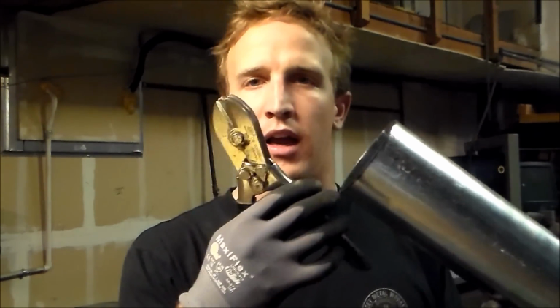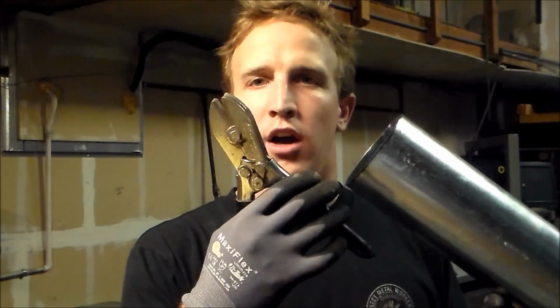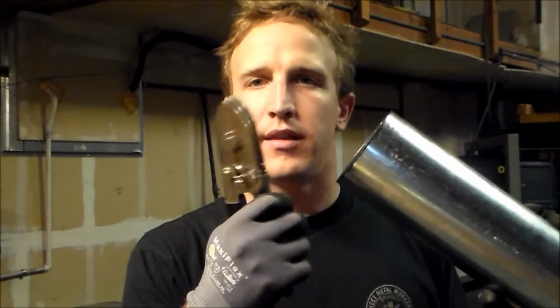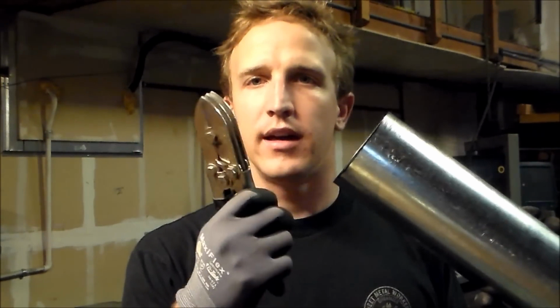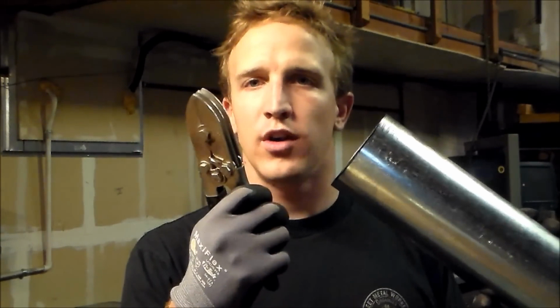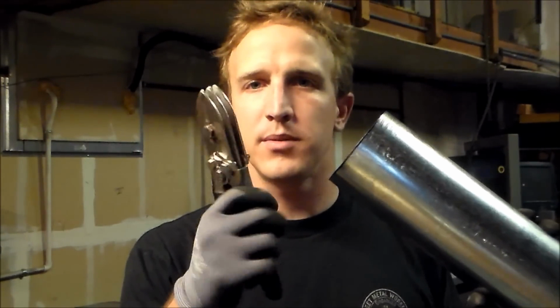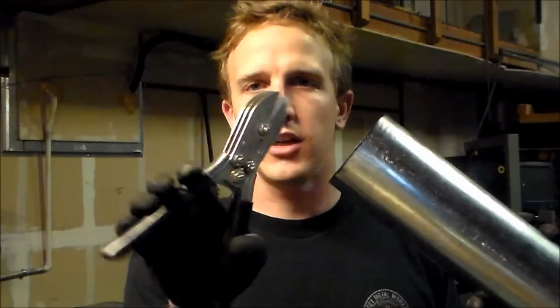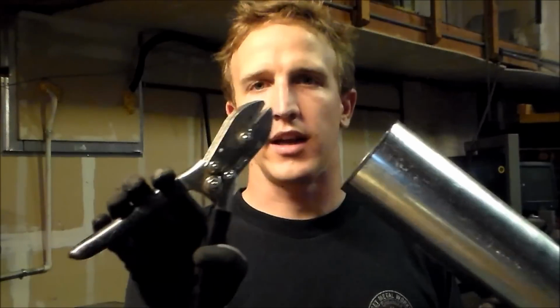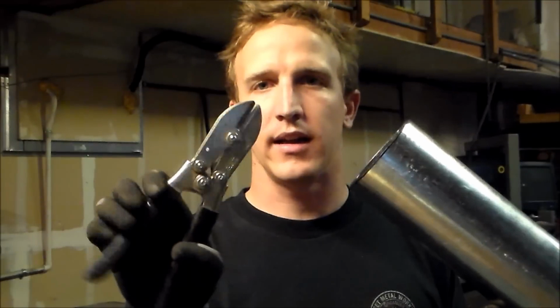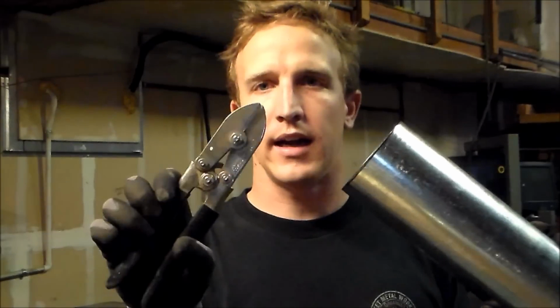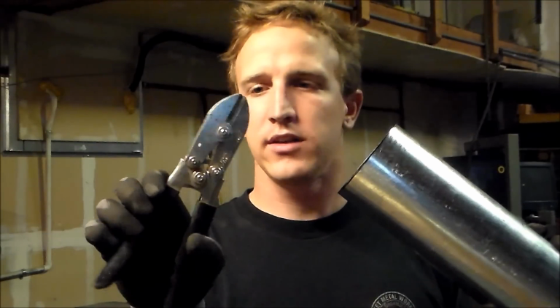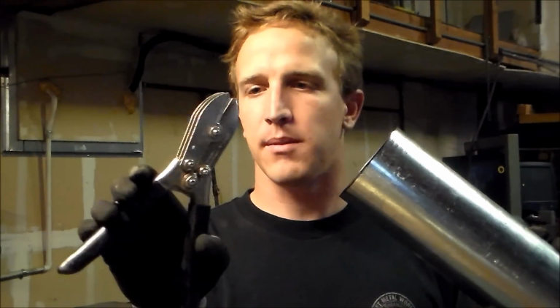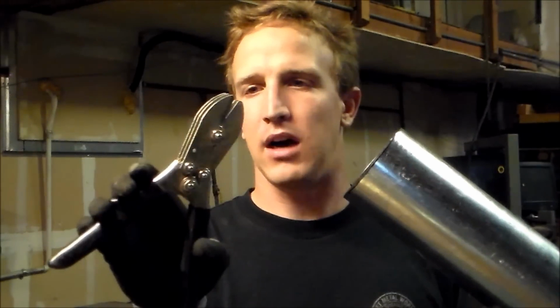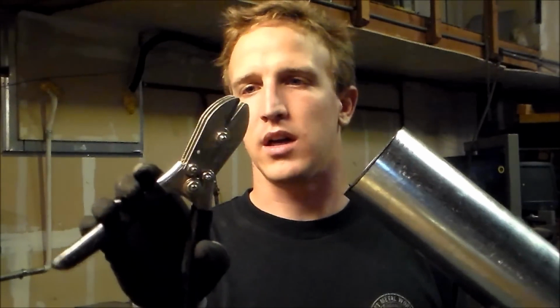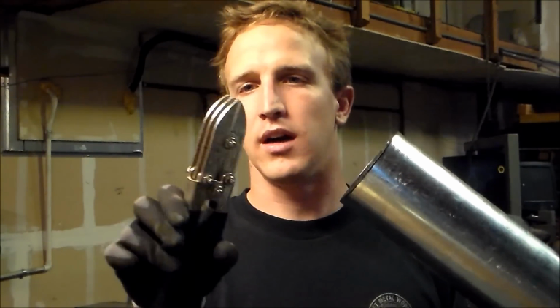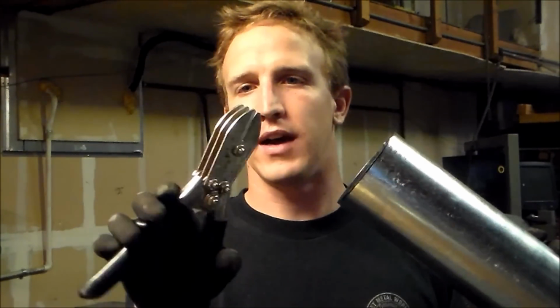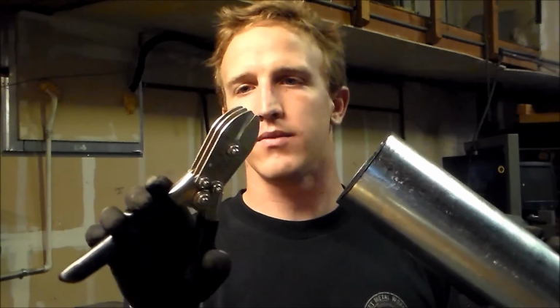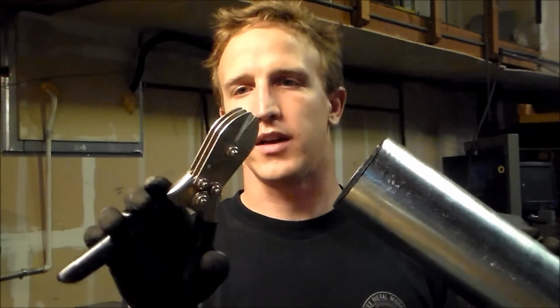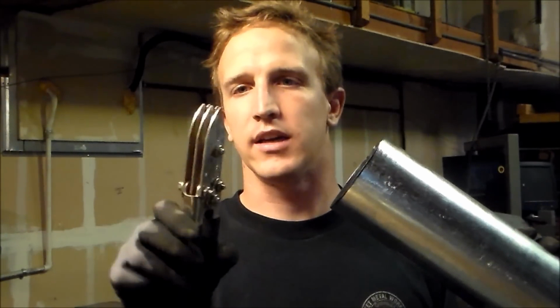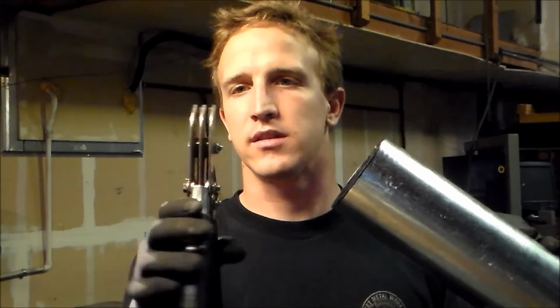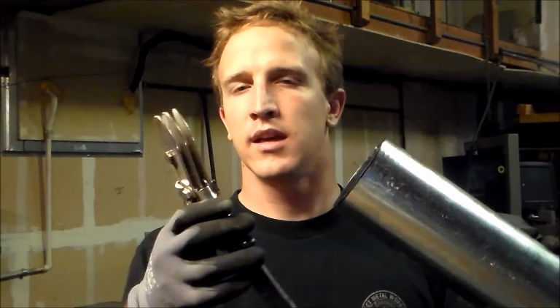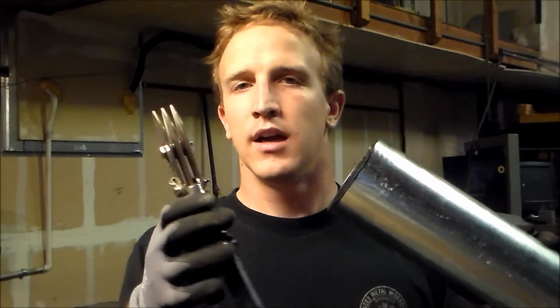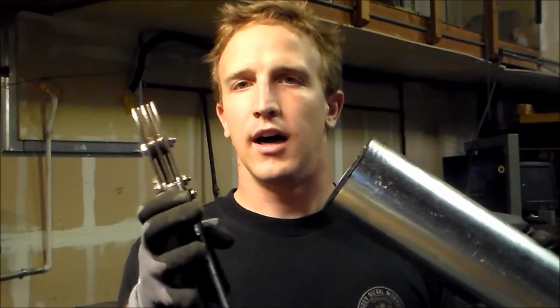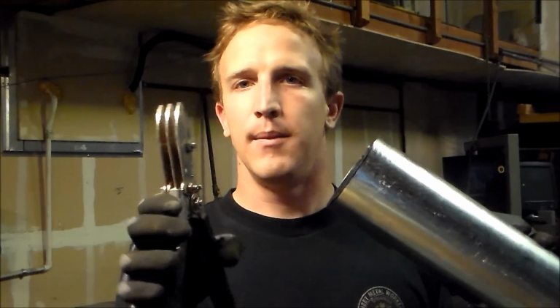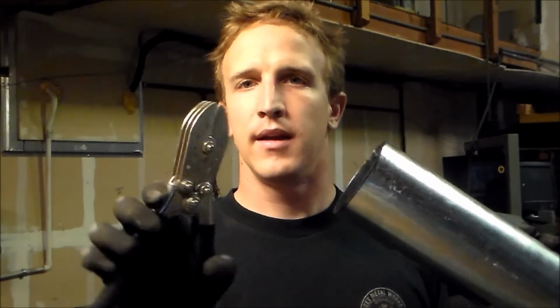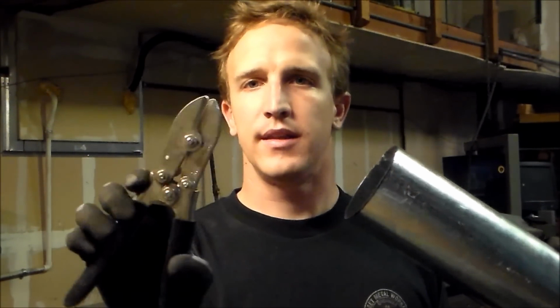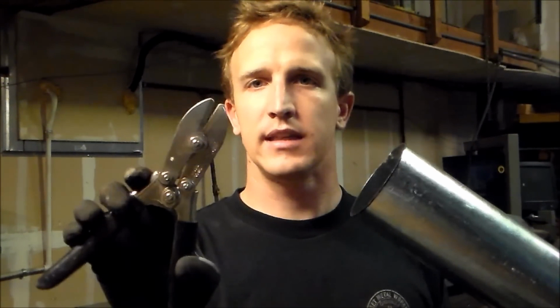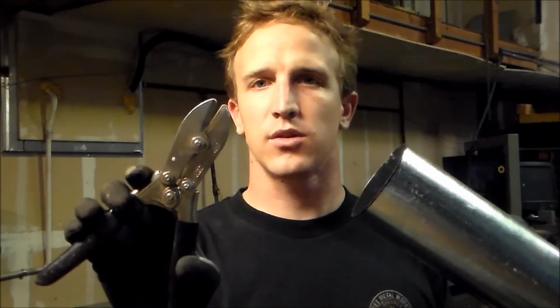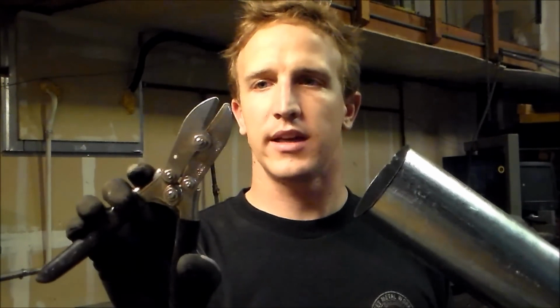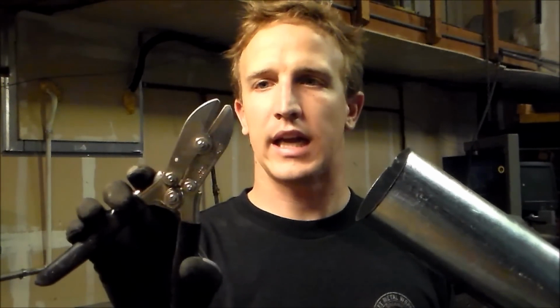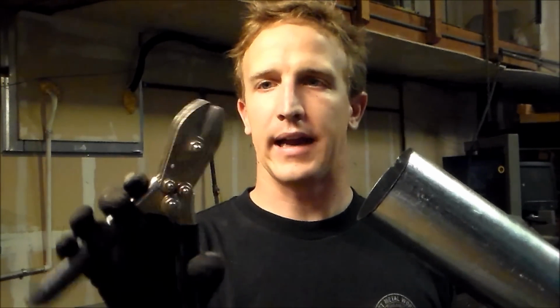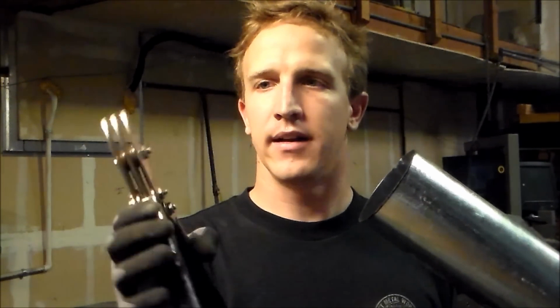Now the crimpers that you get — I use Amalco, I've had them for years — these are what you get.